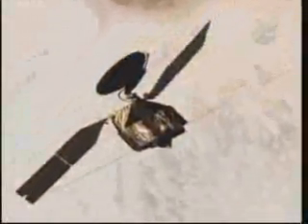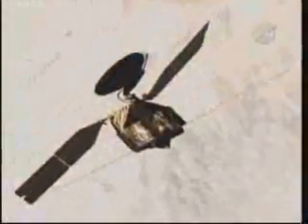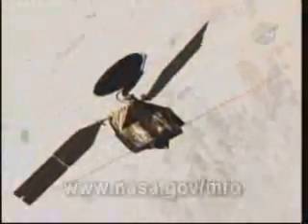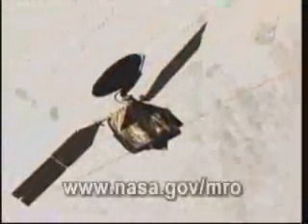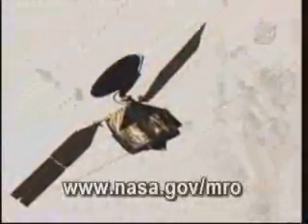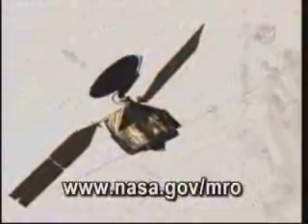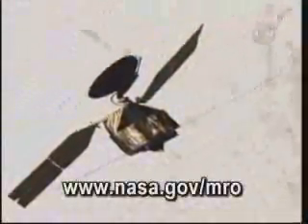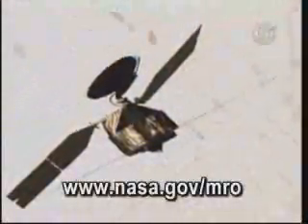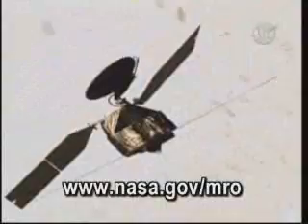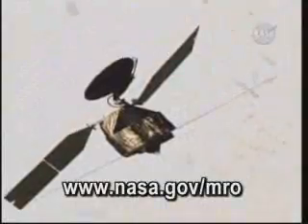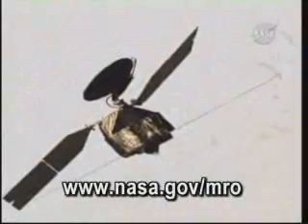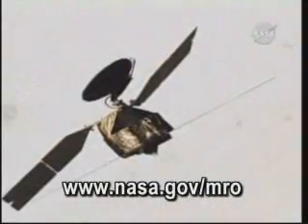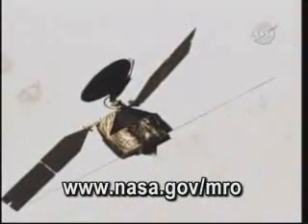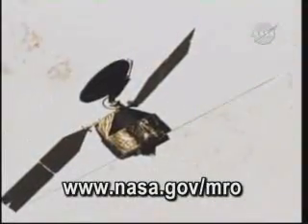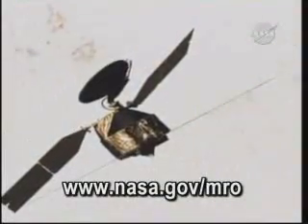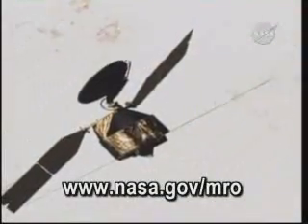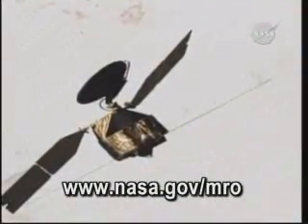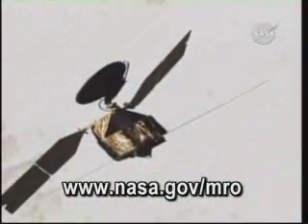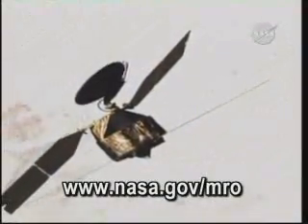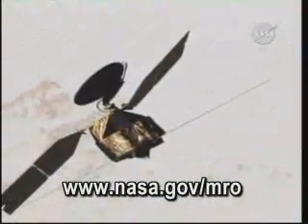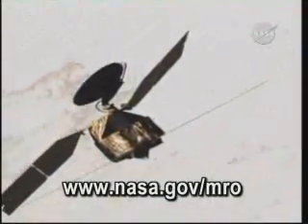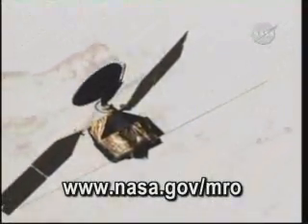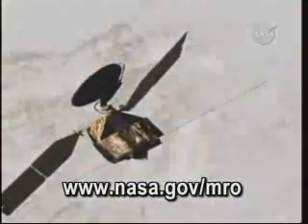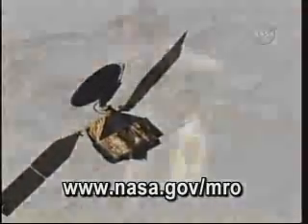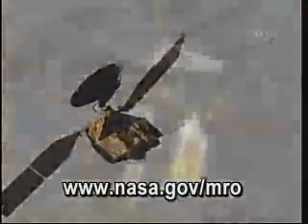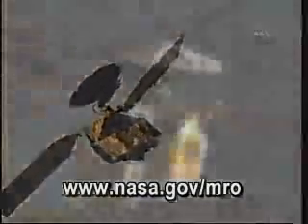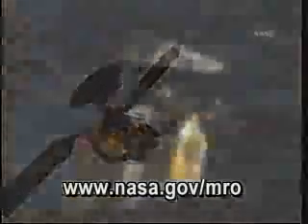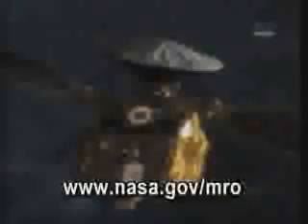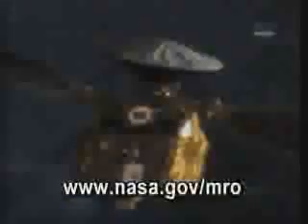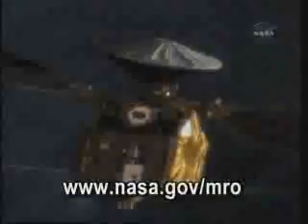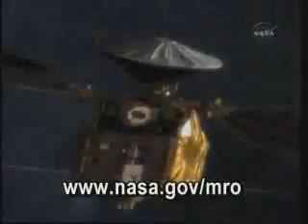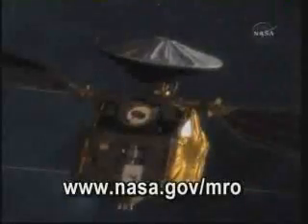For more information, visit www.nasa.gov/MRO.